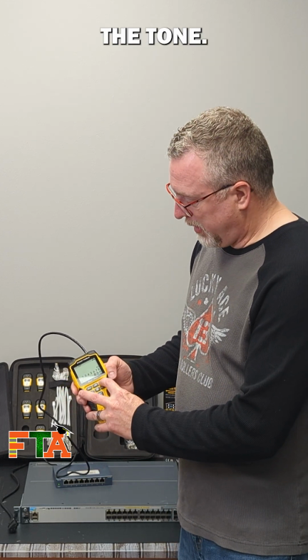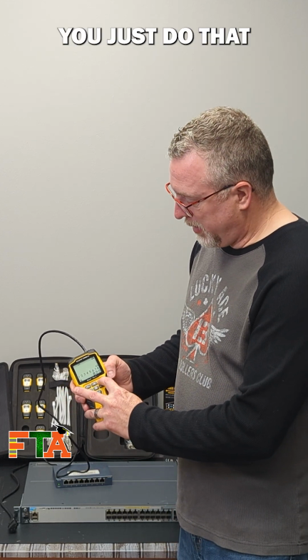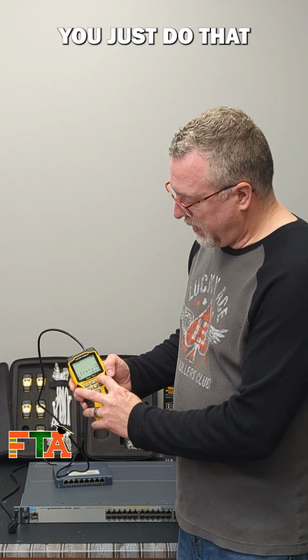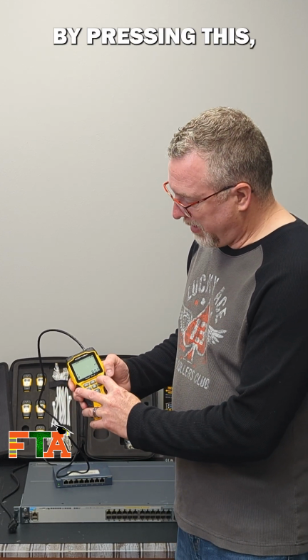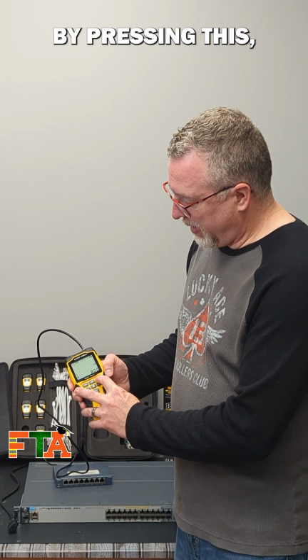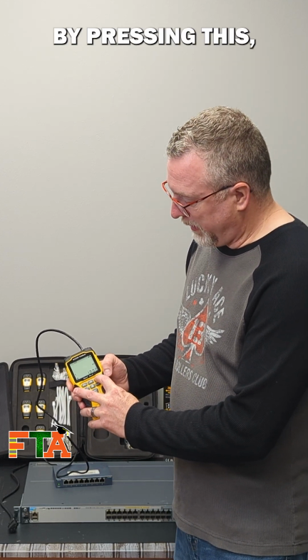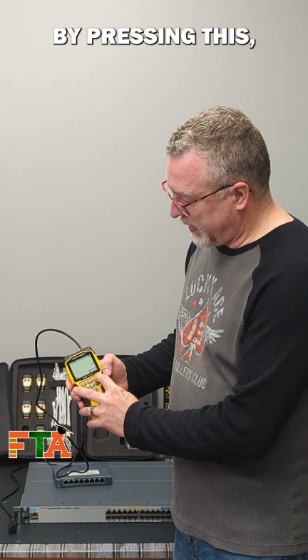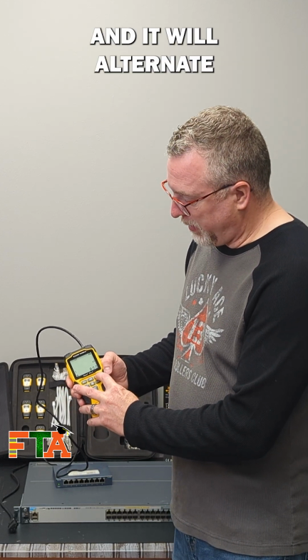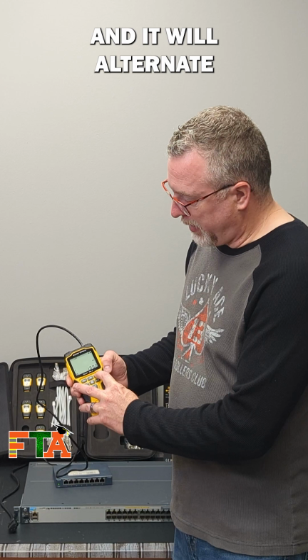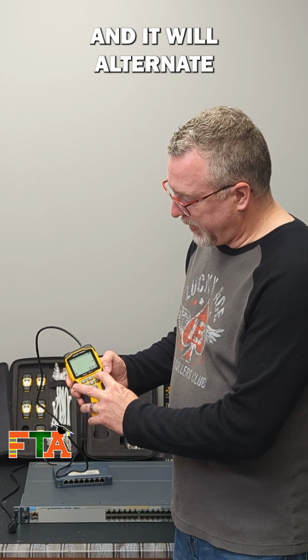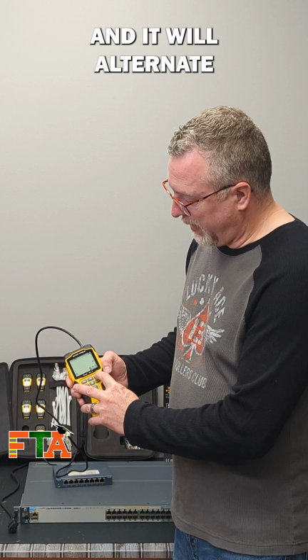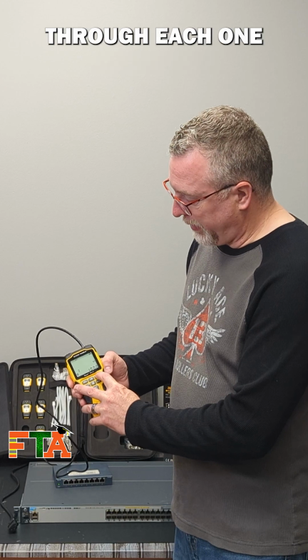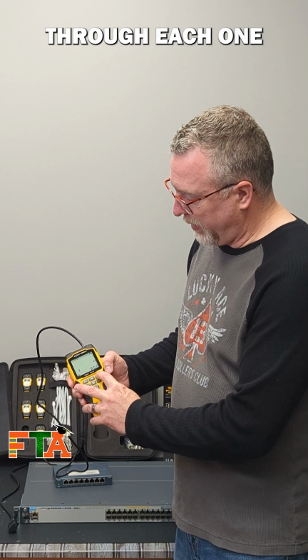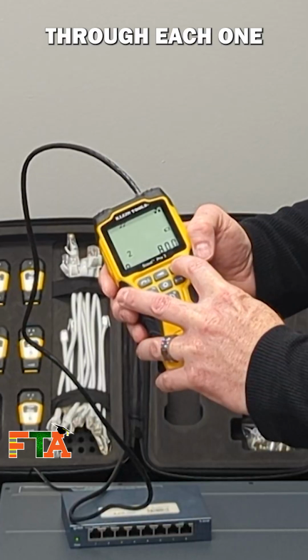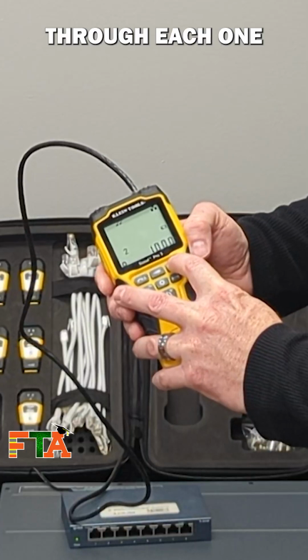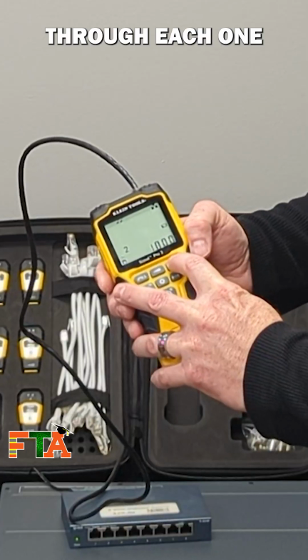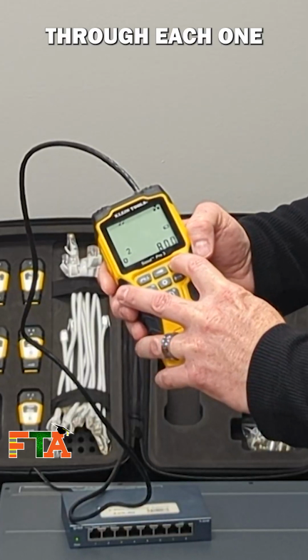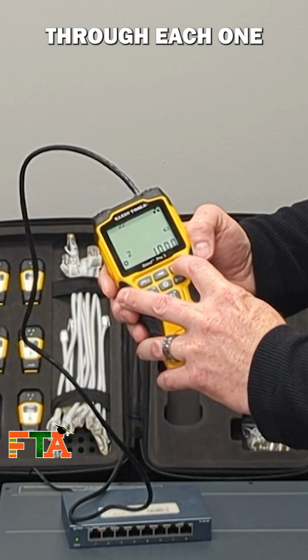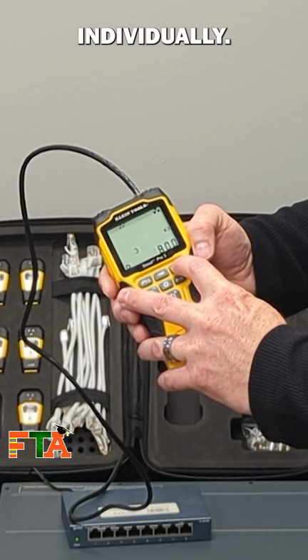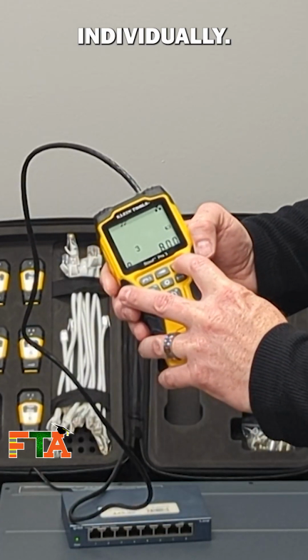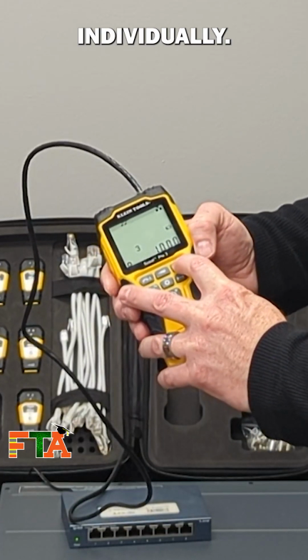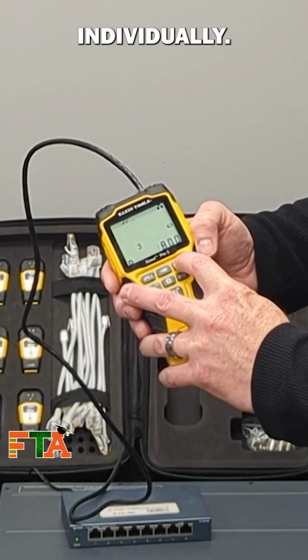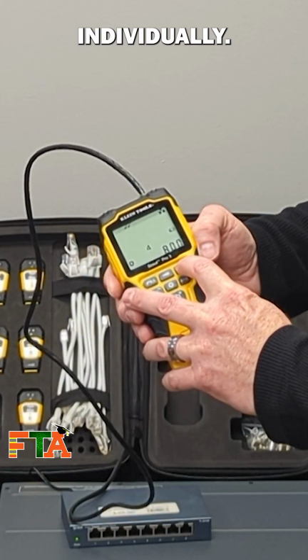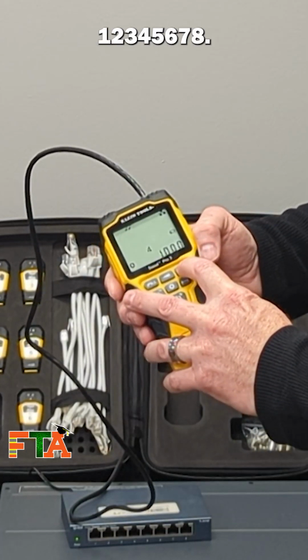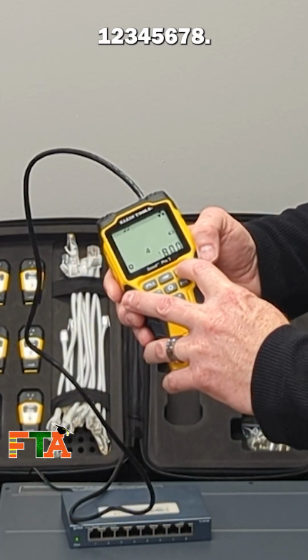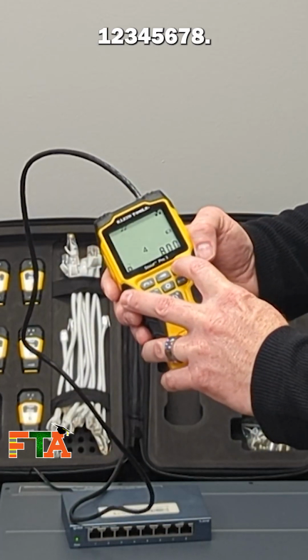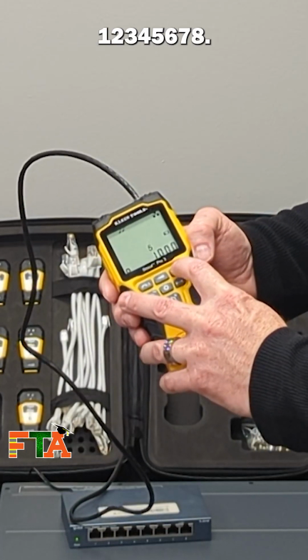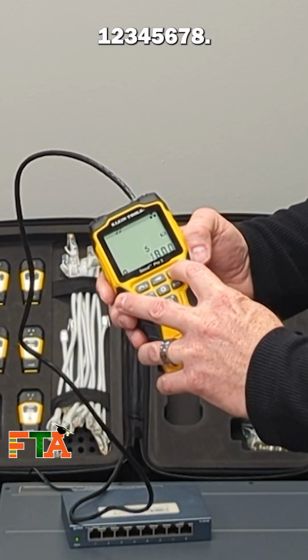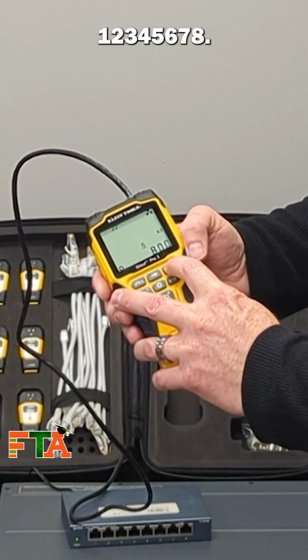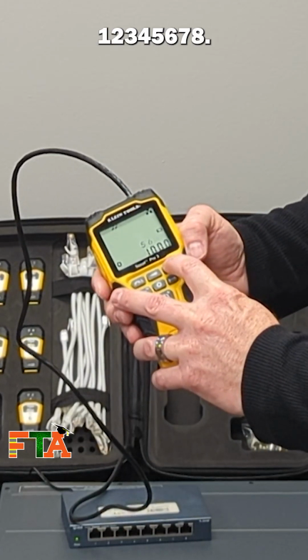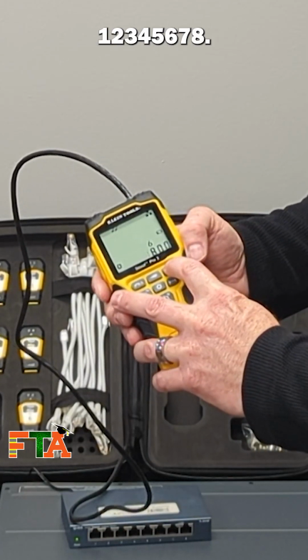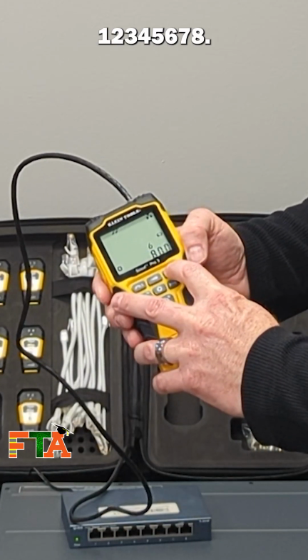You just do that by pressing this and it will alternate through each one individually — one, two, three, four, five, six, seven, eight.